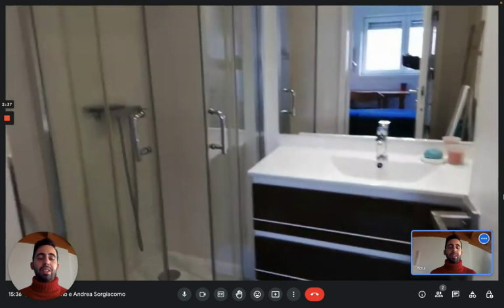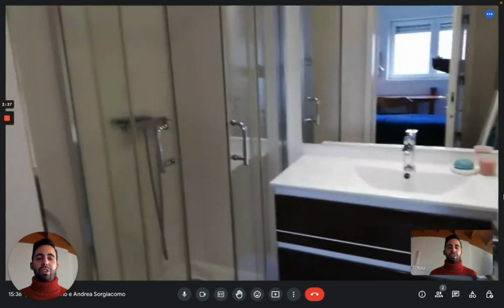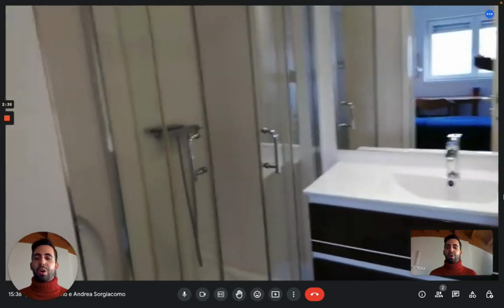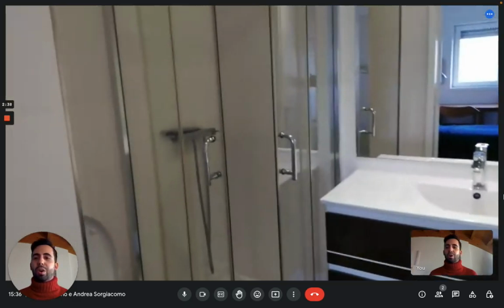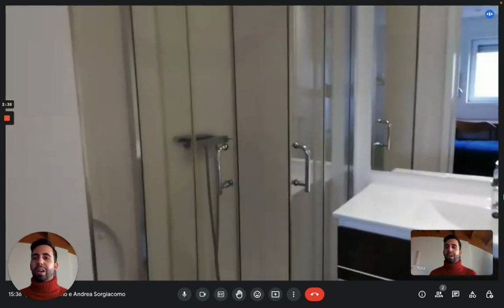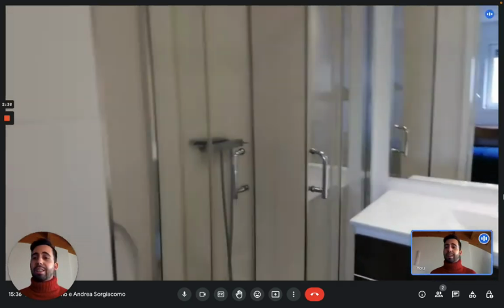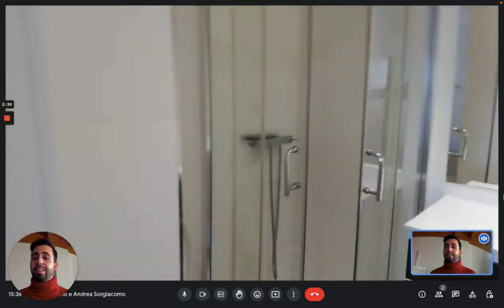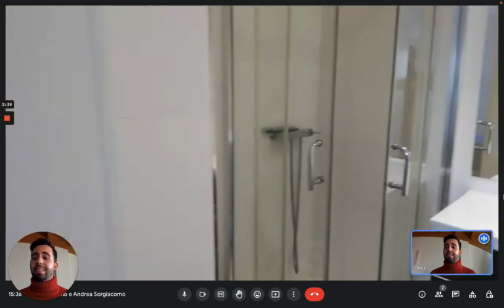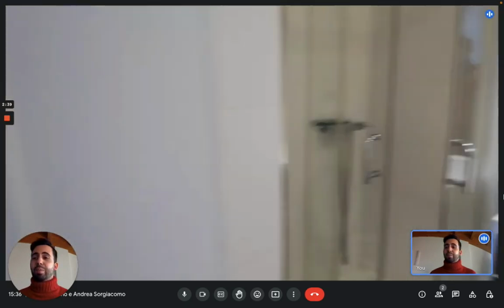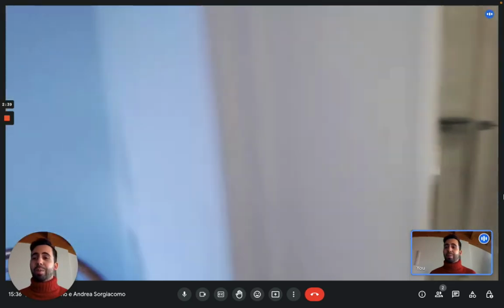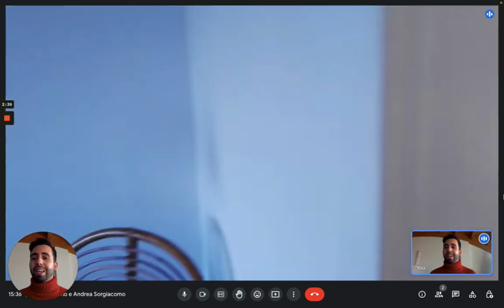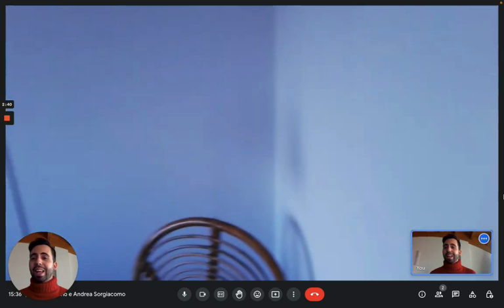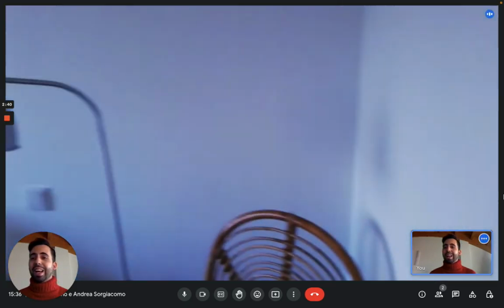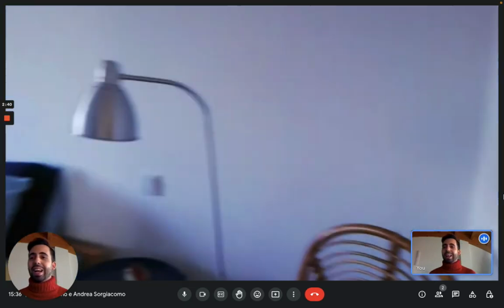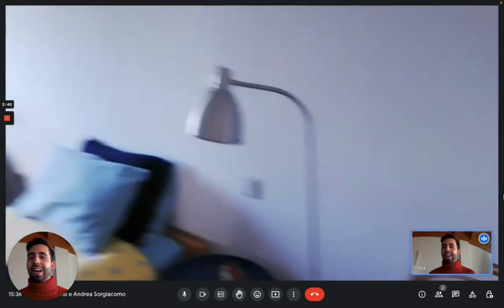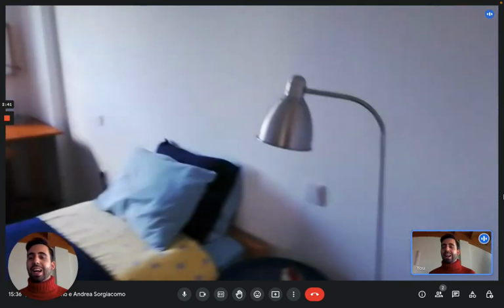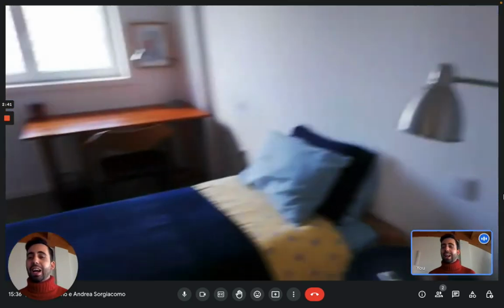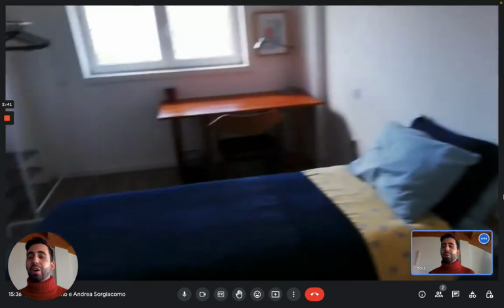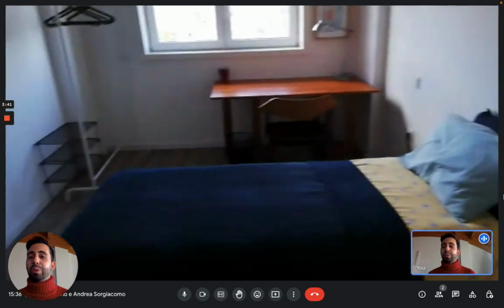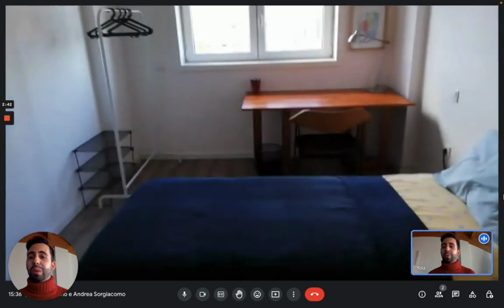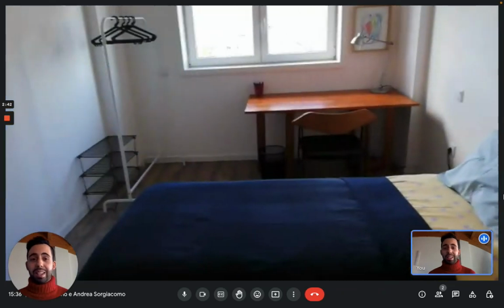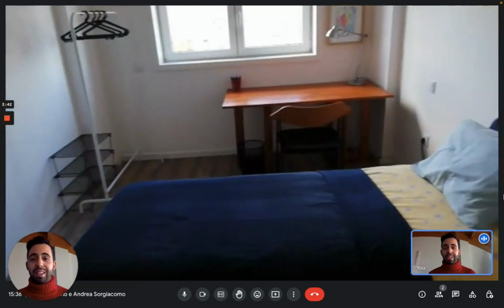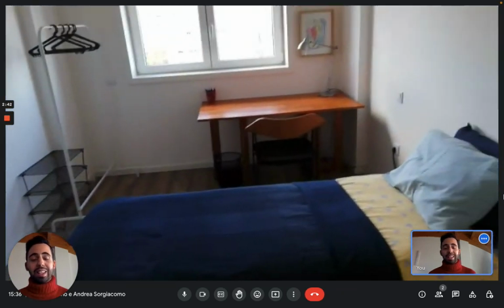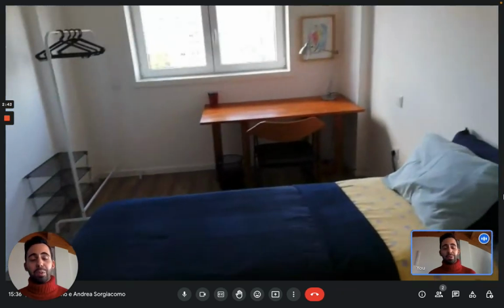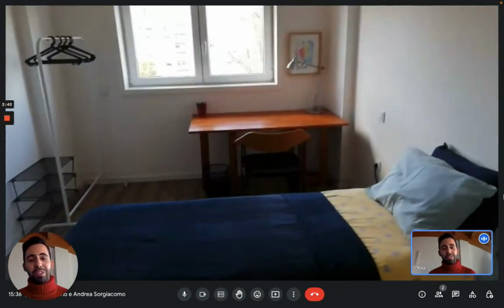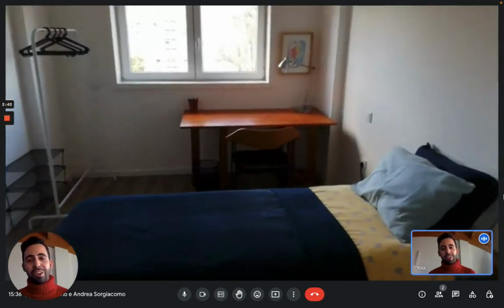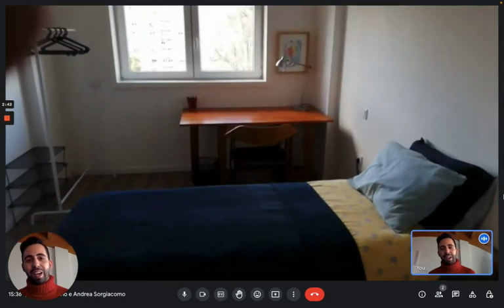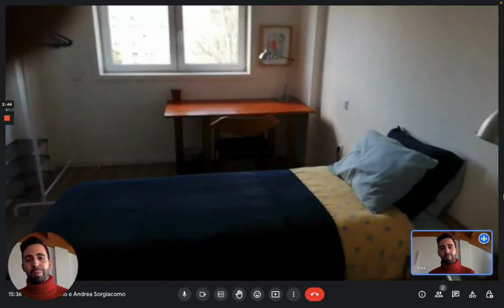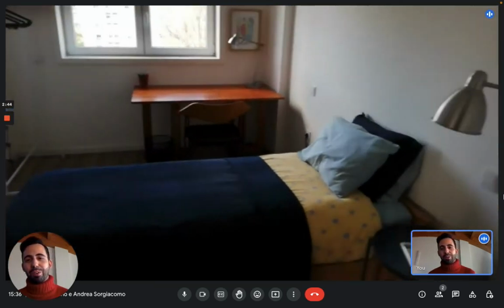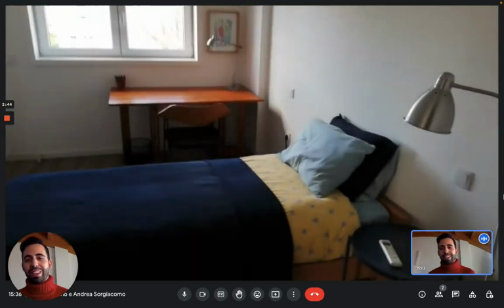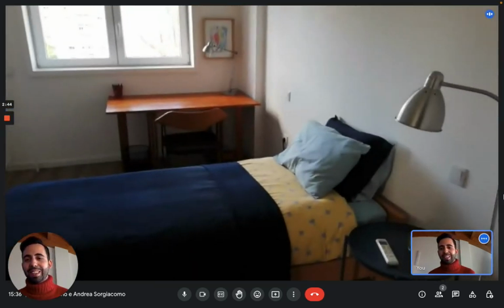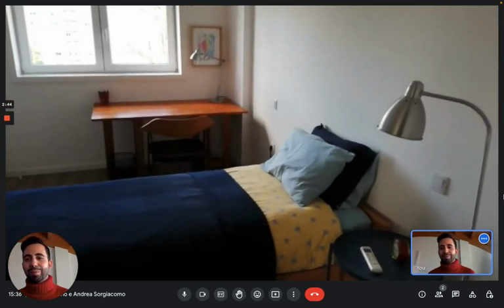So guys, this is the apartment. I hope you liked it and you will enjoy your time in Portugal. Bye!